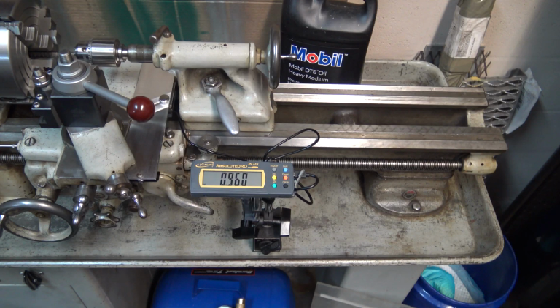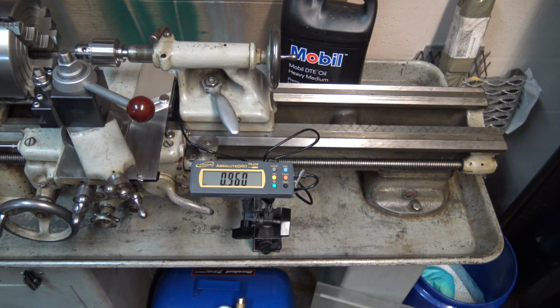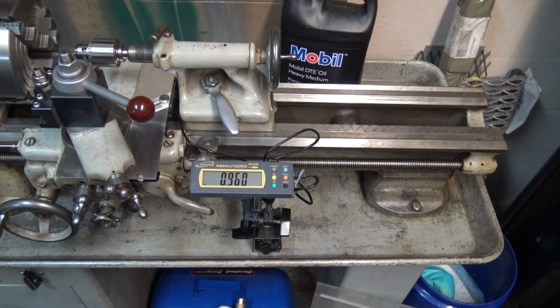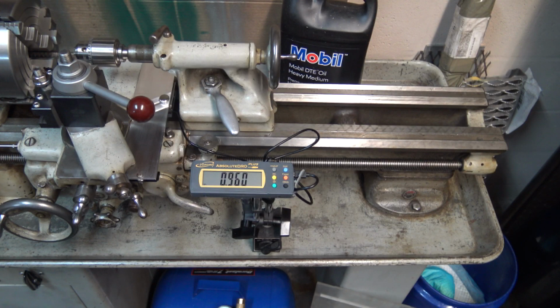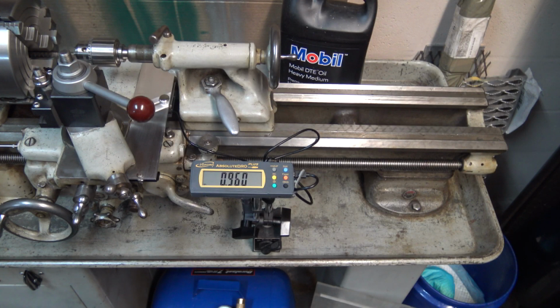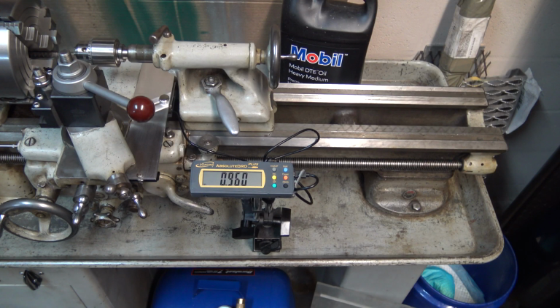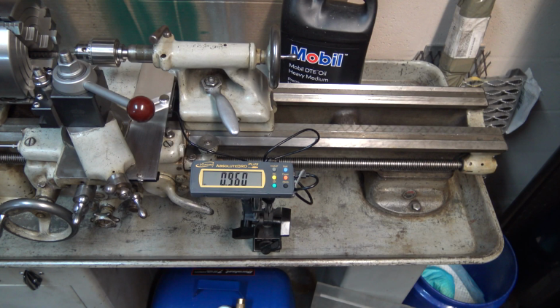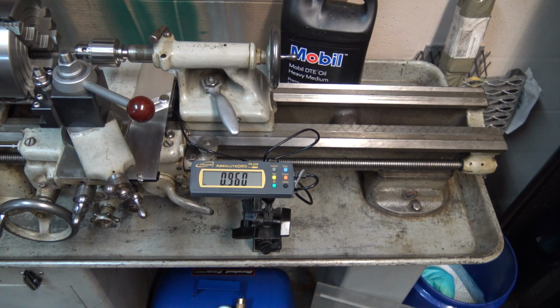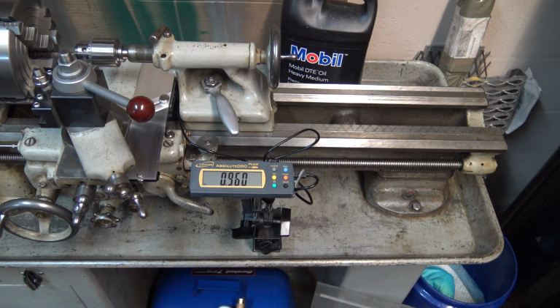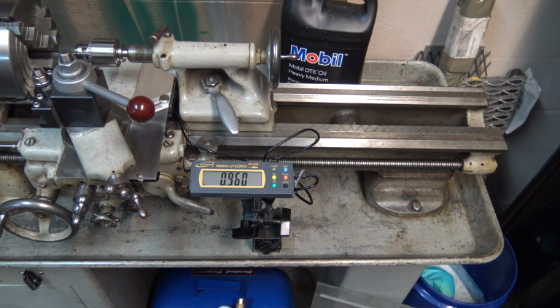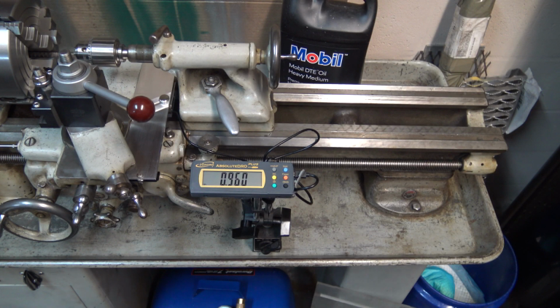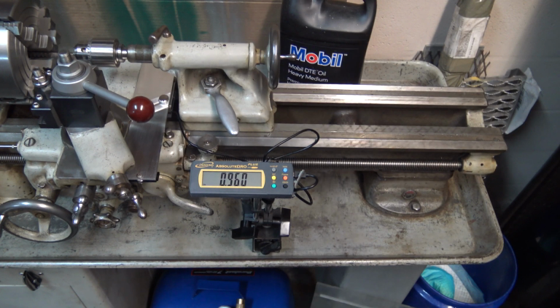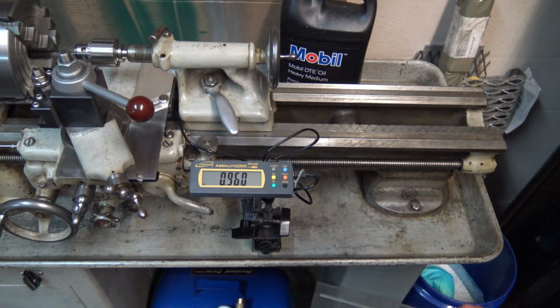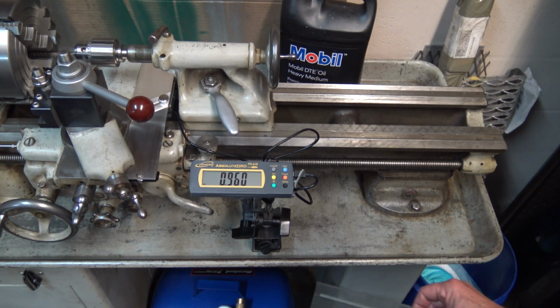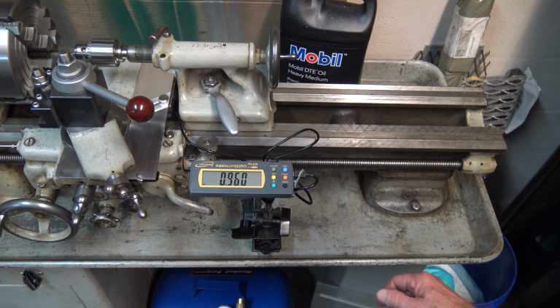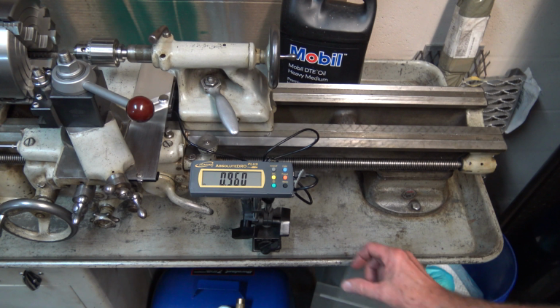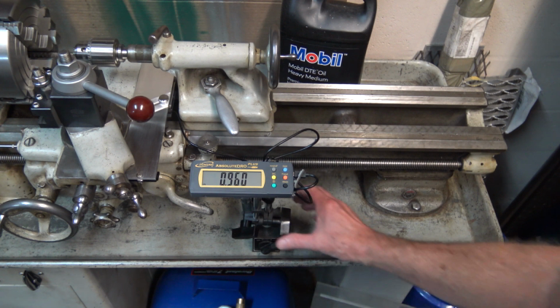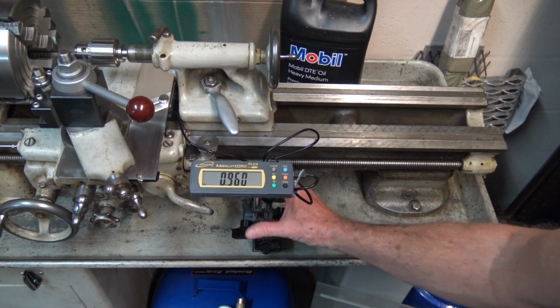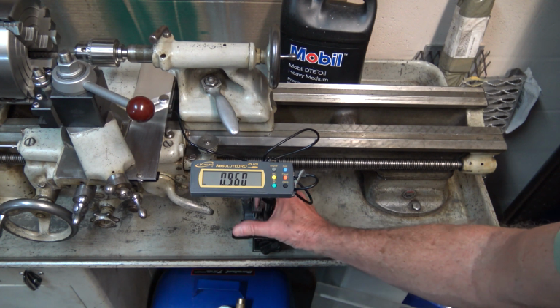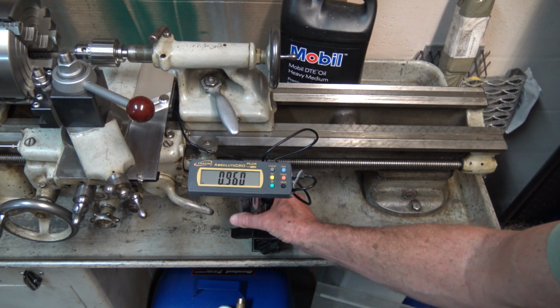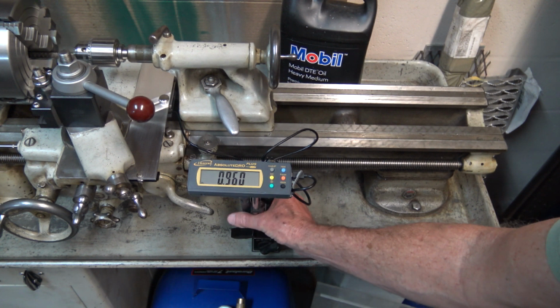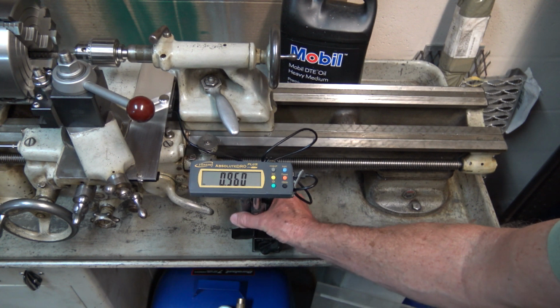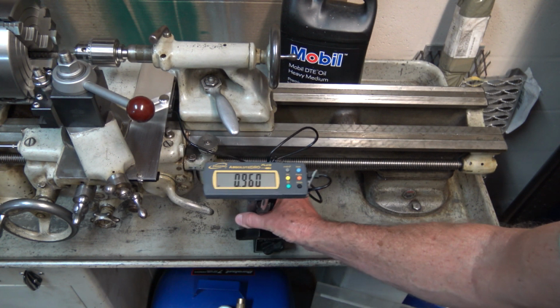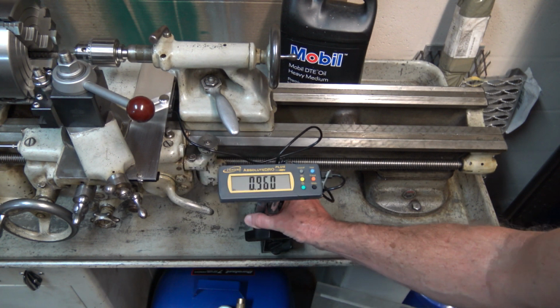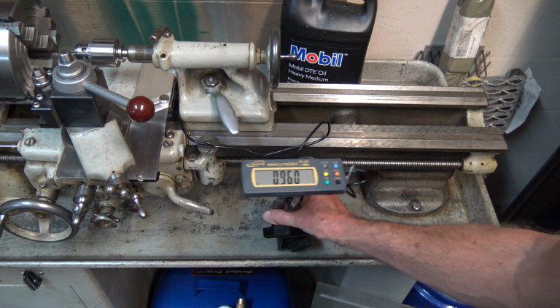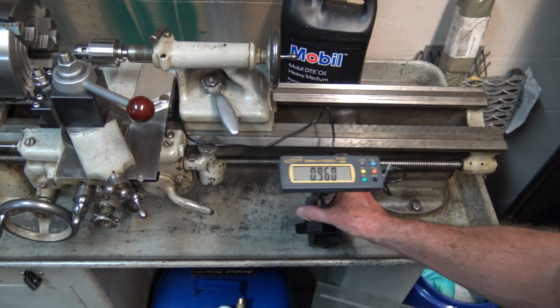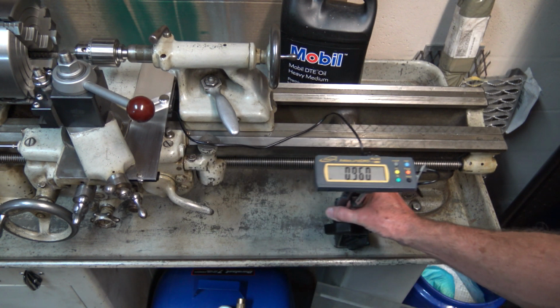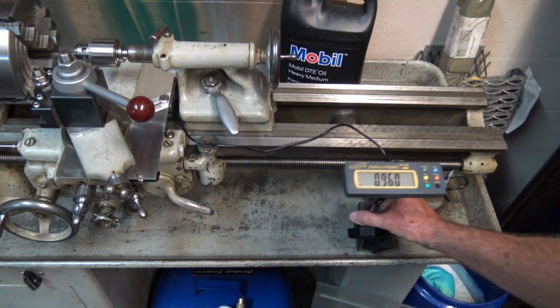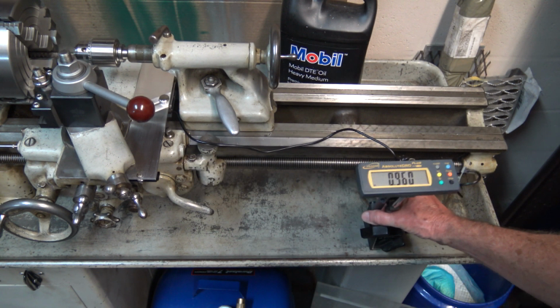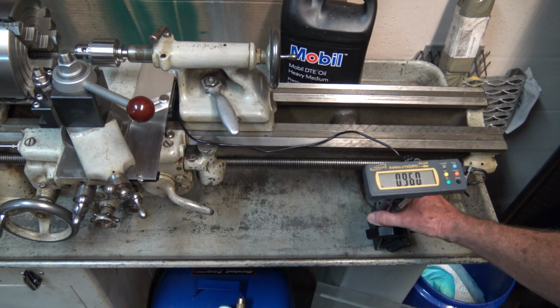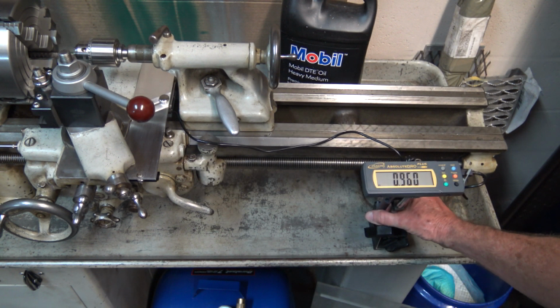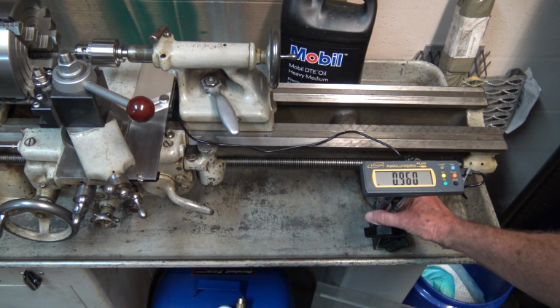I mounted the display on a magnetic stand that I can move around wherever I need.